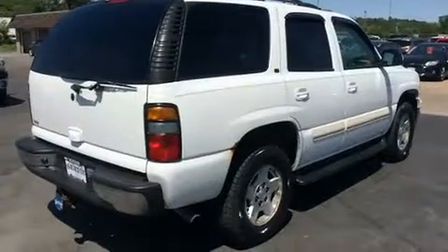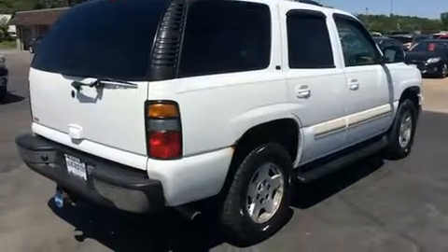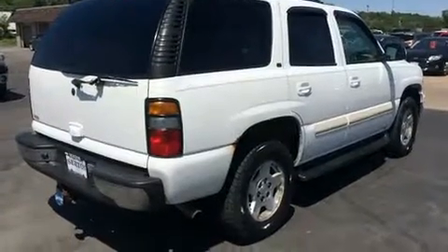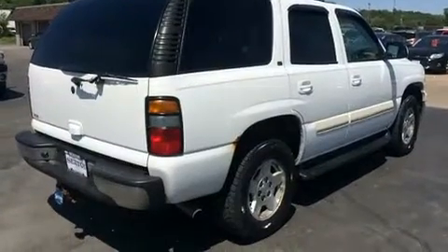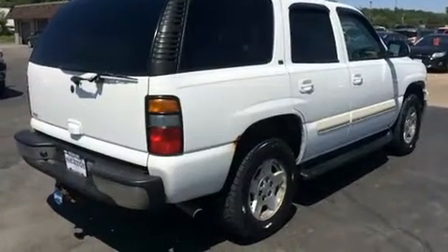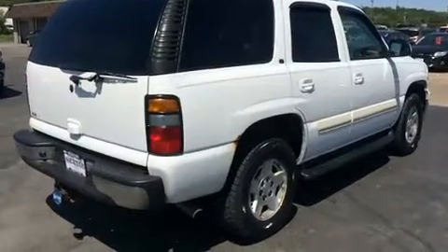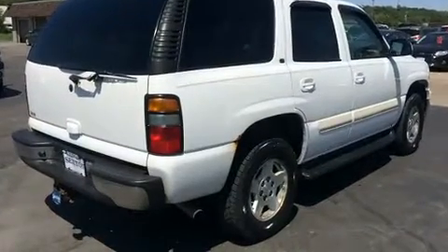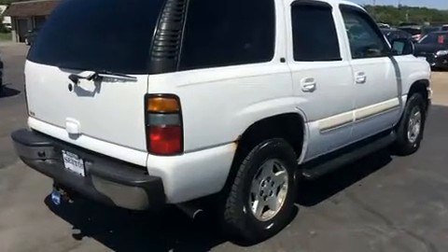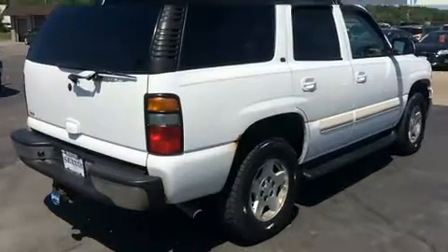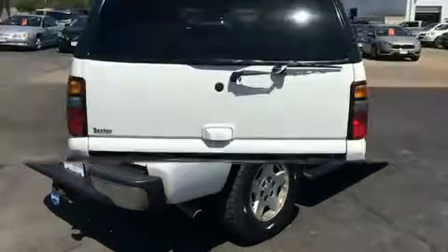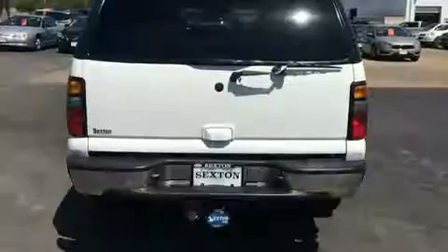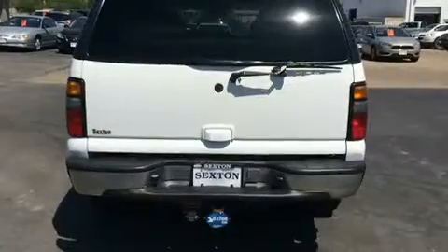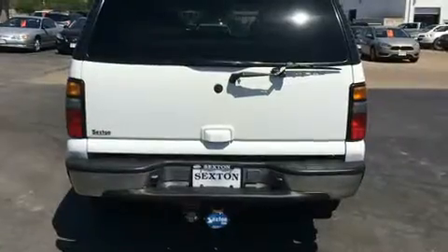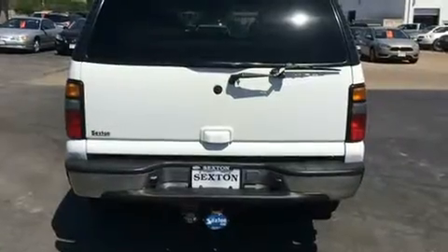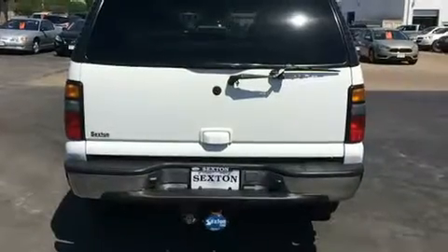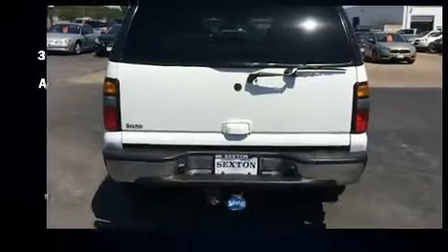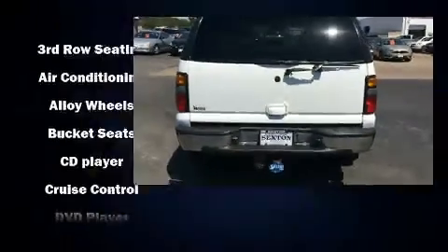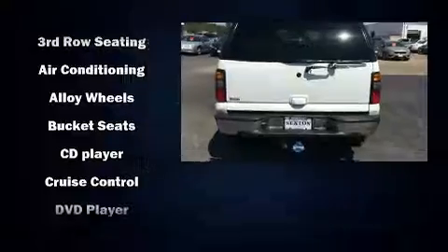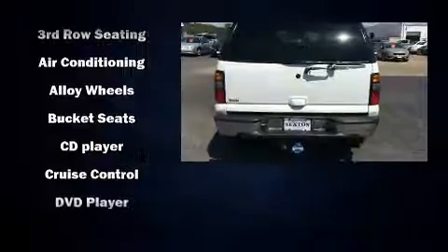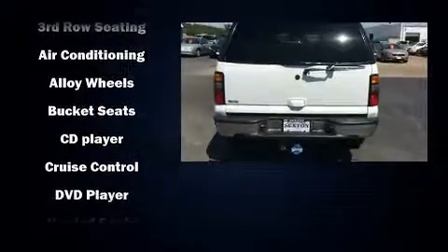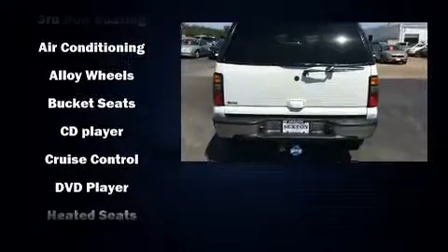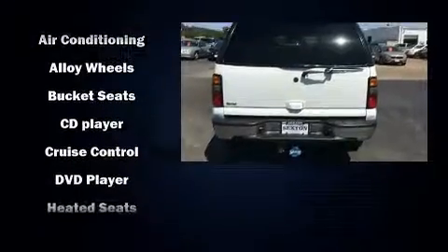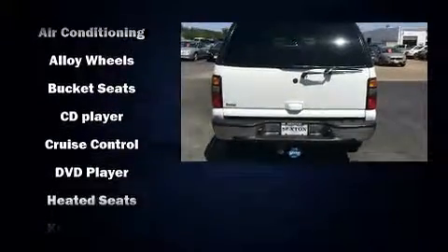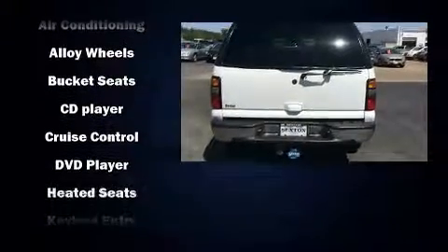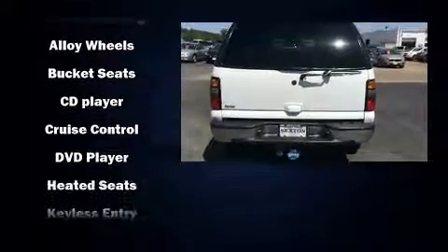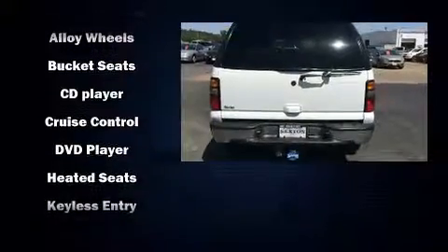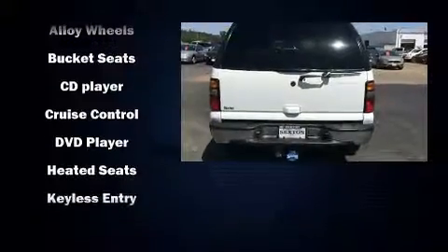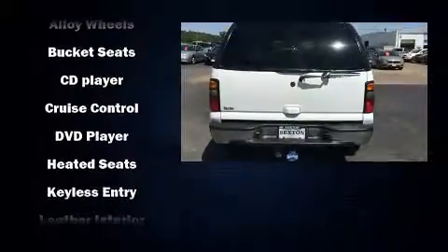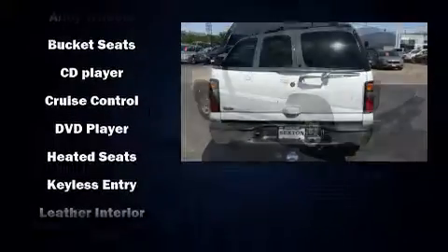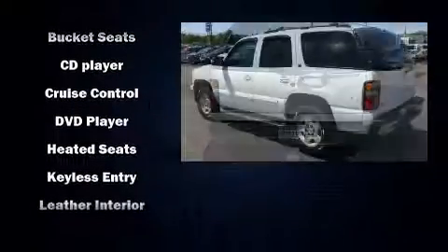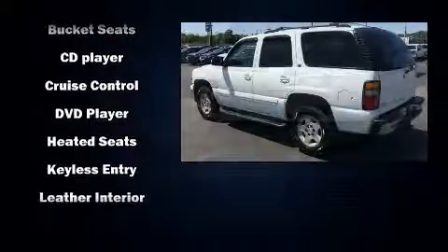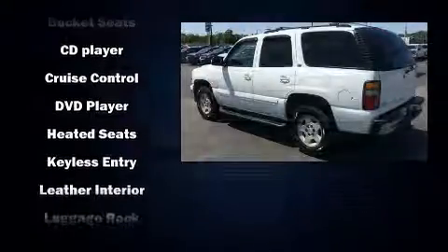Top features include front fog lights, one-touch window functionality, an automatic dimming rearview mirror, and air conditioning.